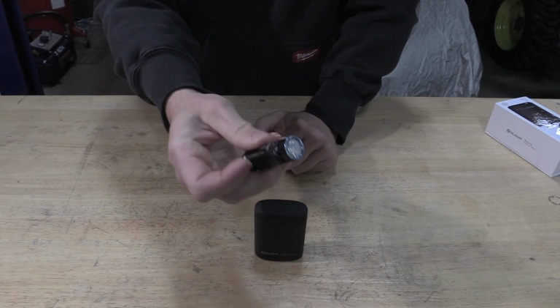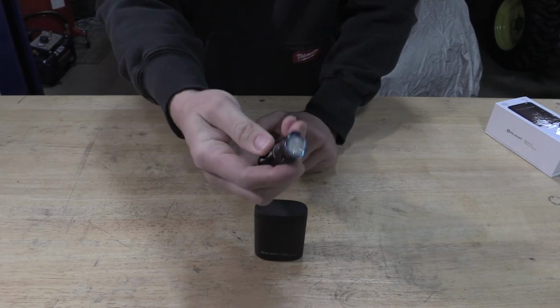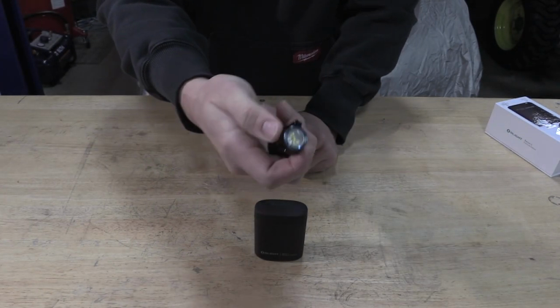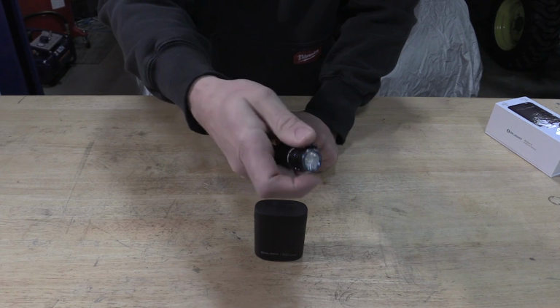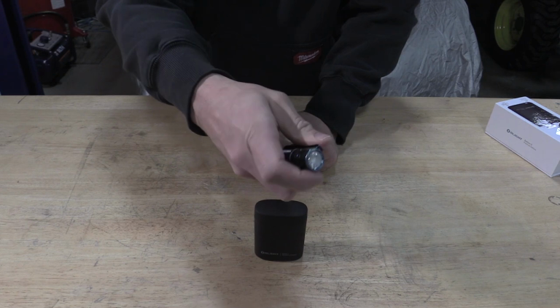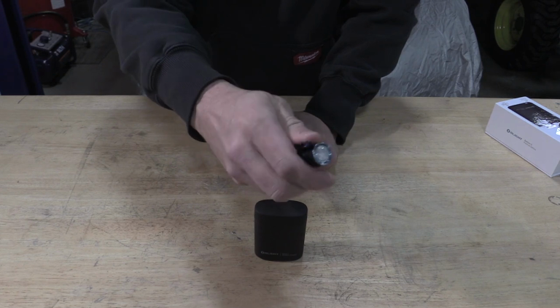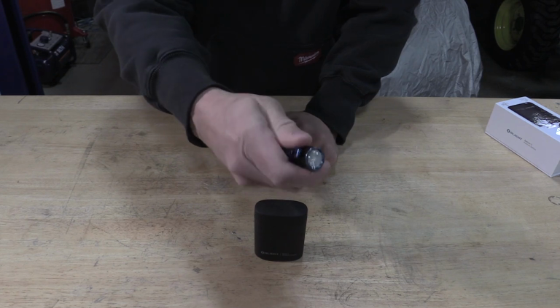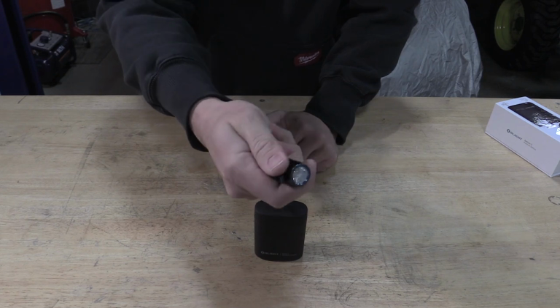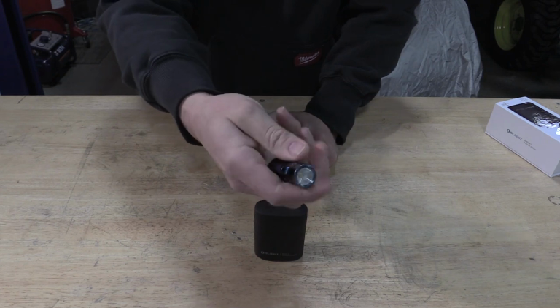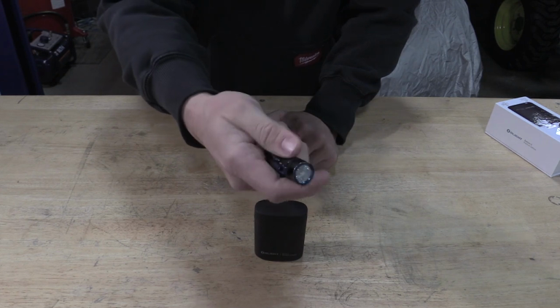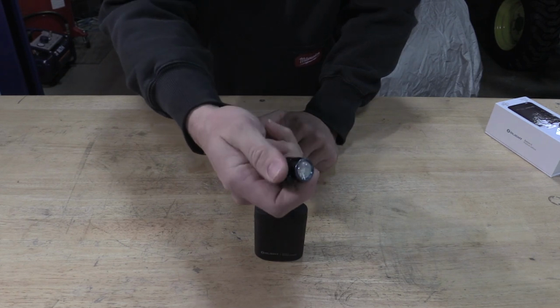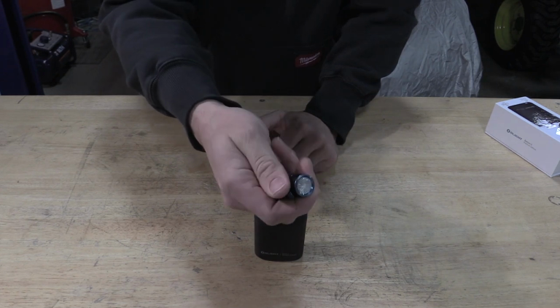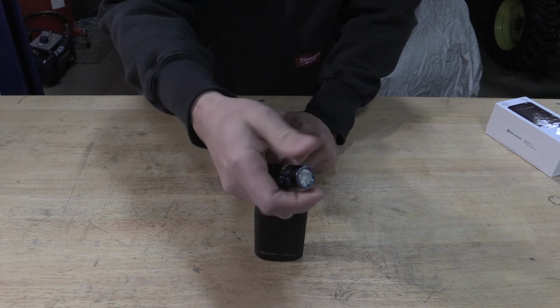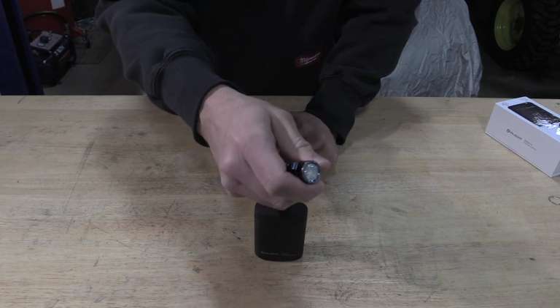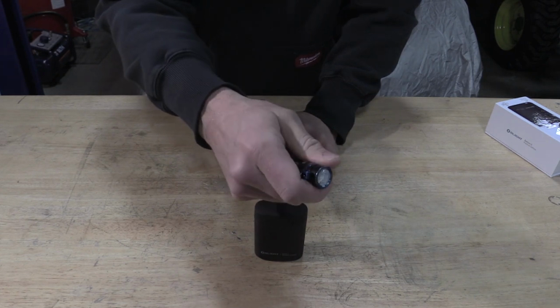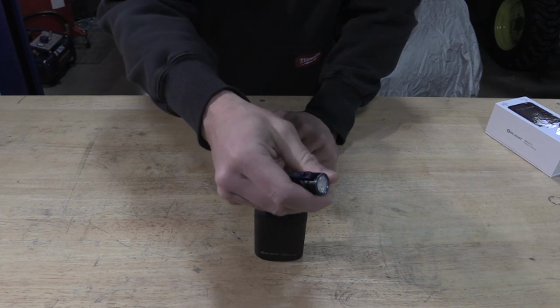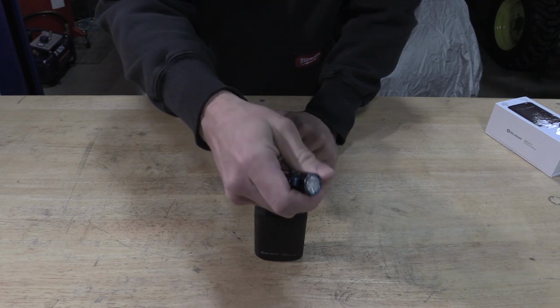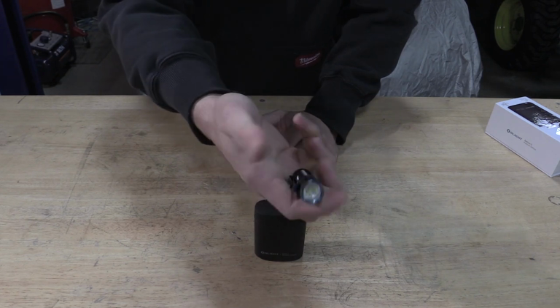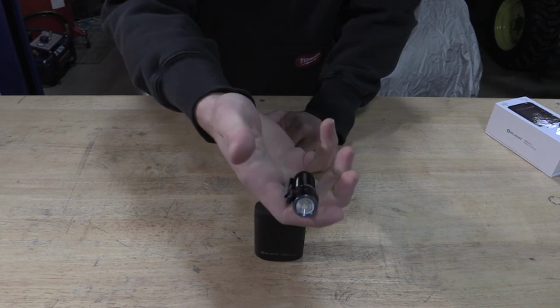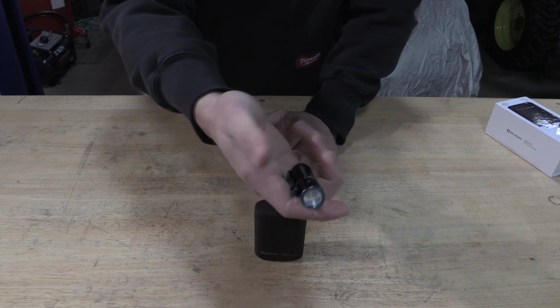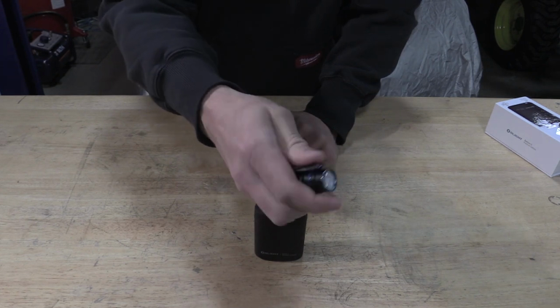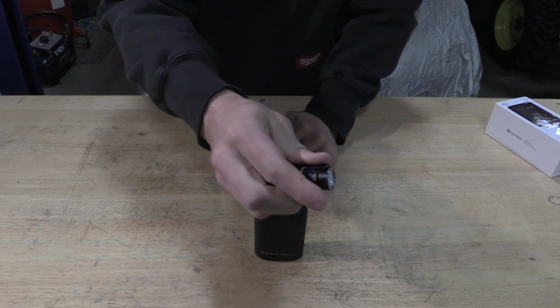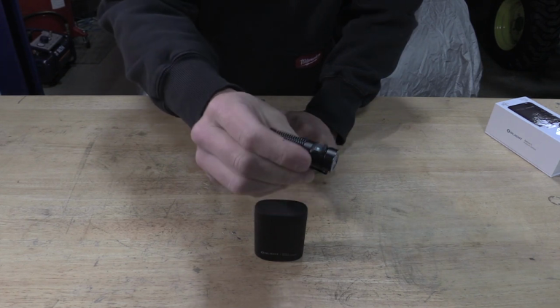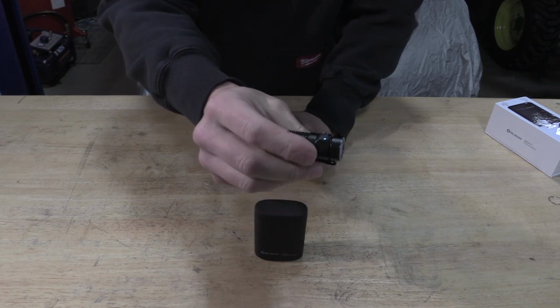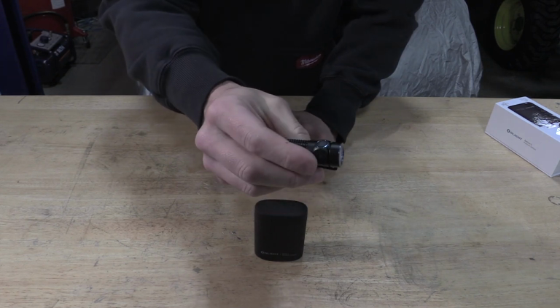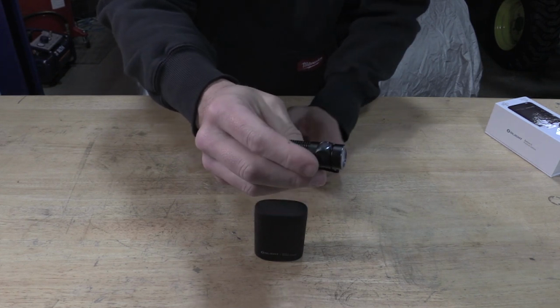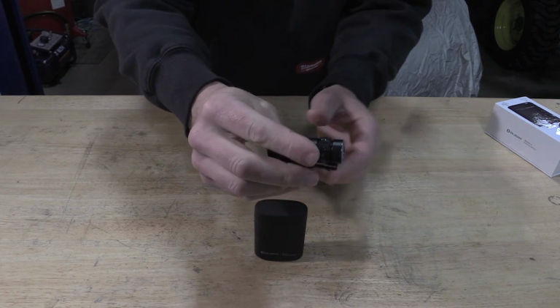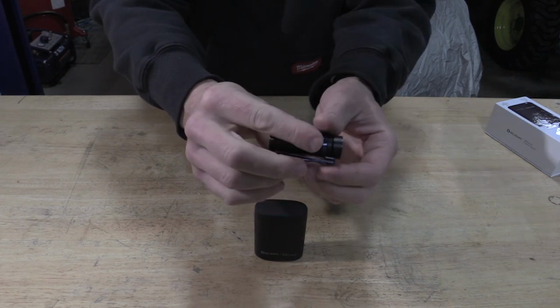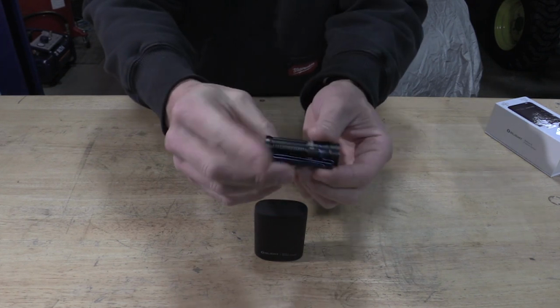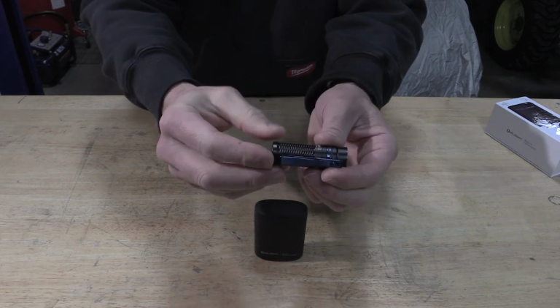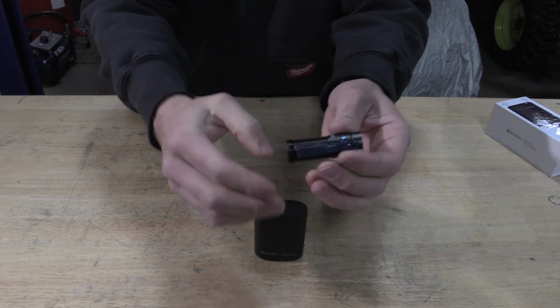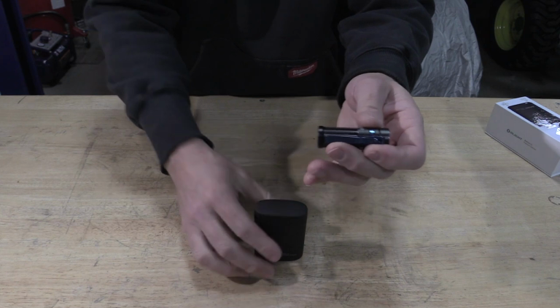Everything about this light is nice. It even fits in your hand pretty well being a very small flashlight.